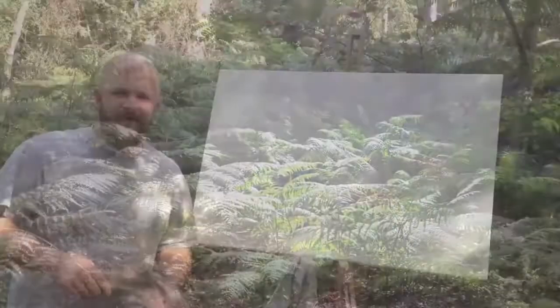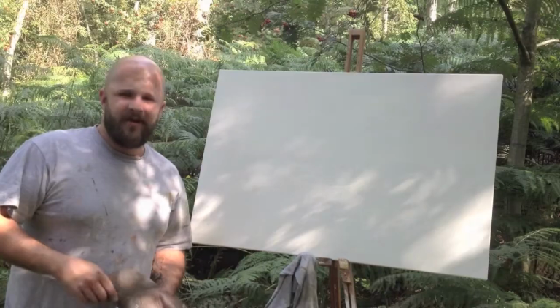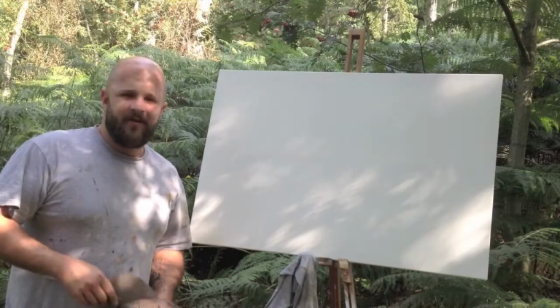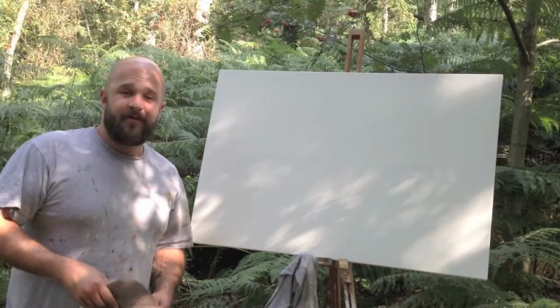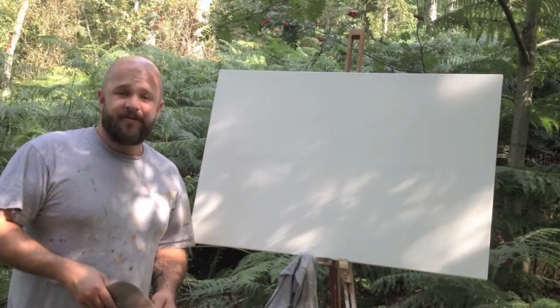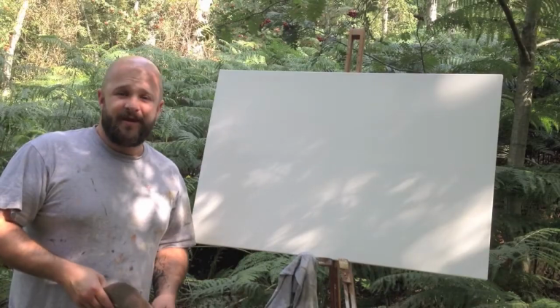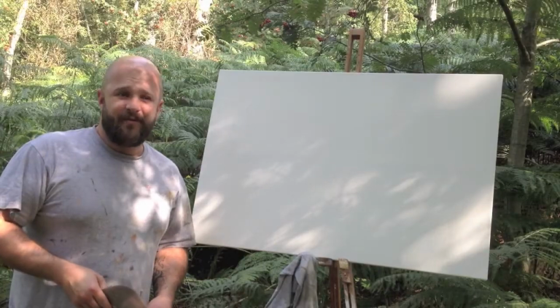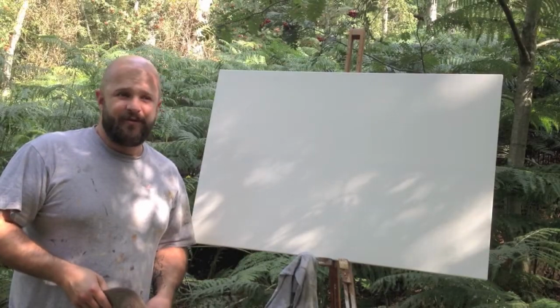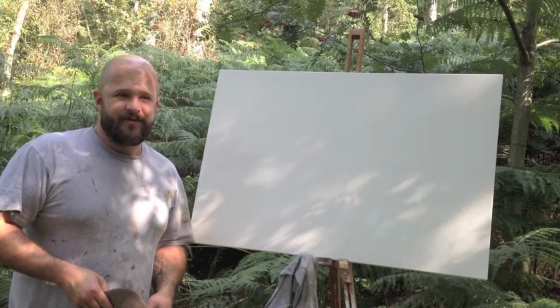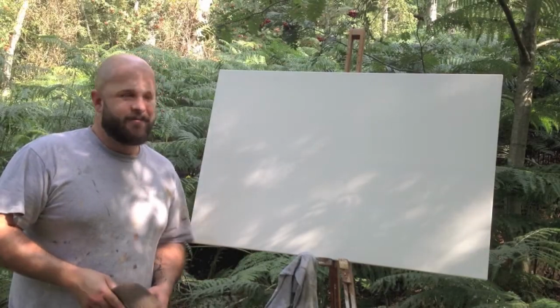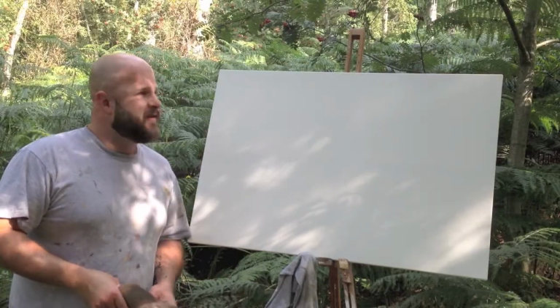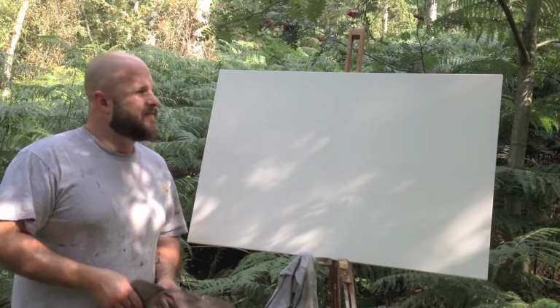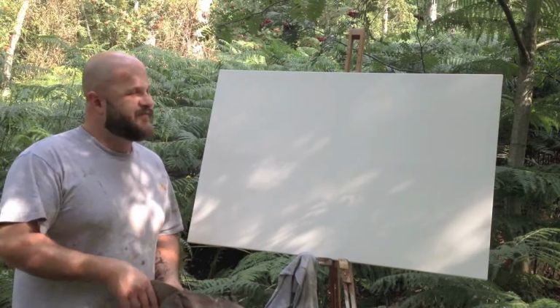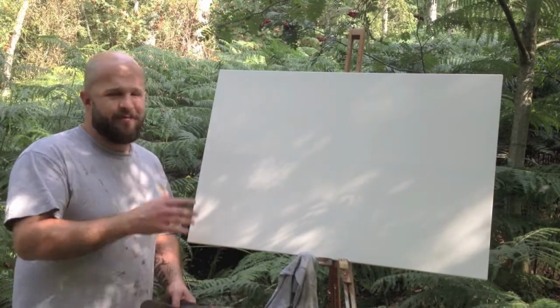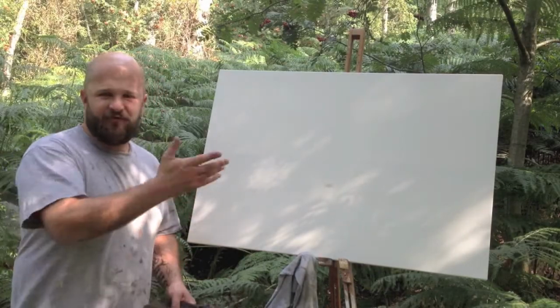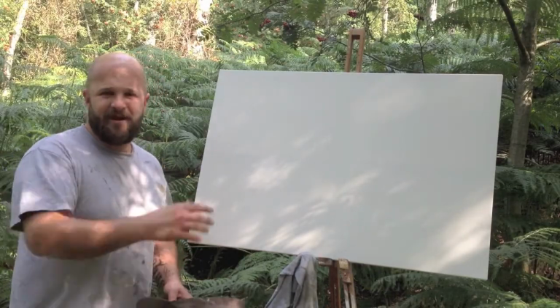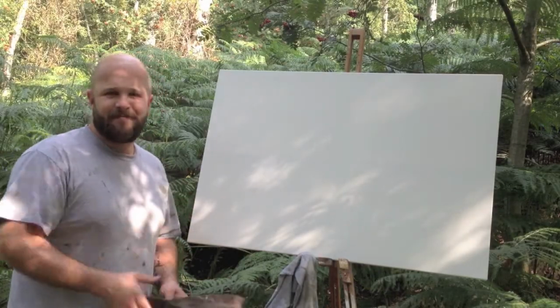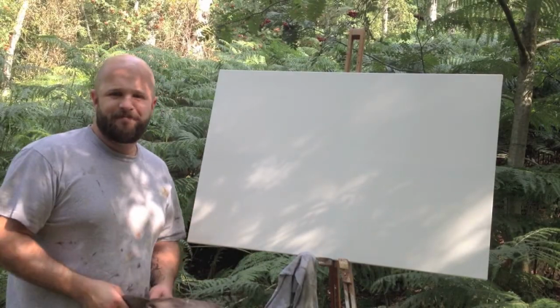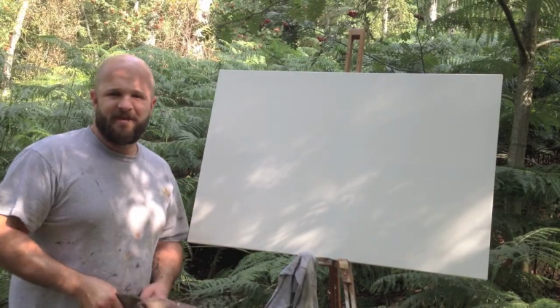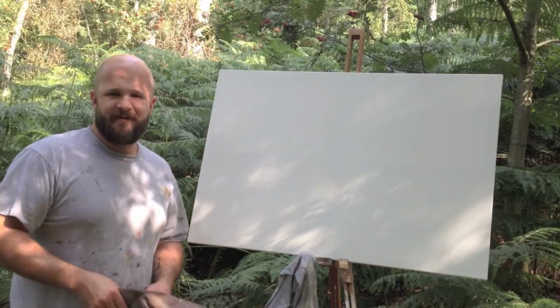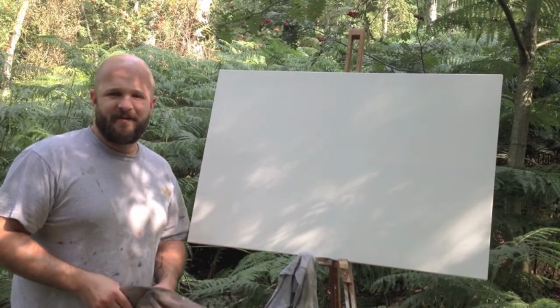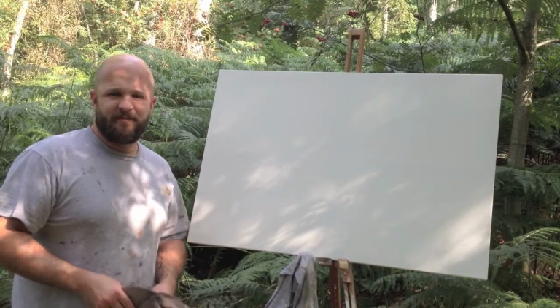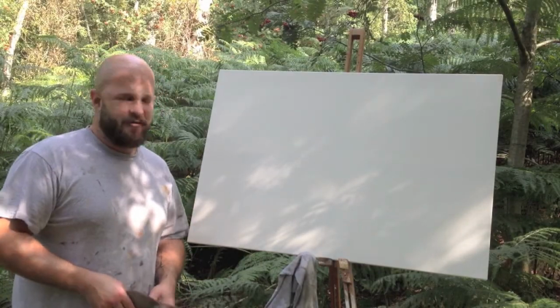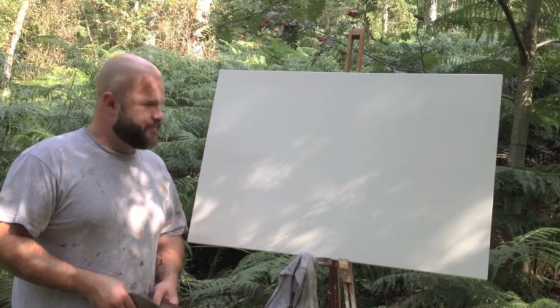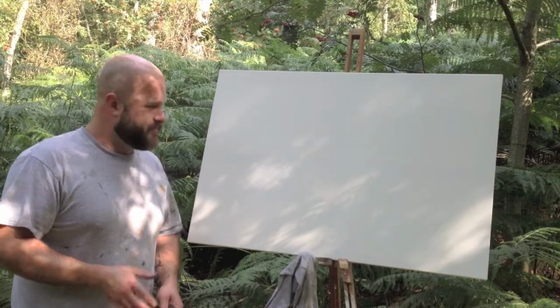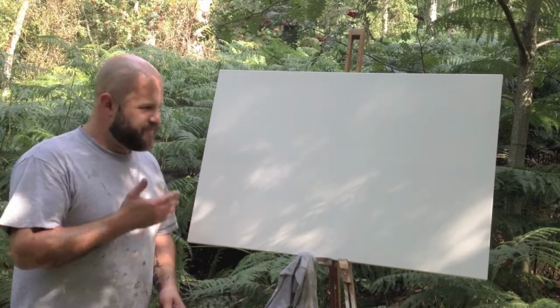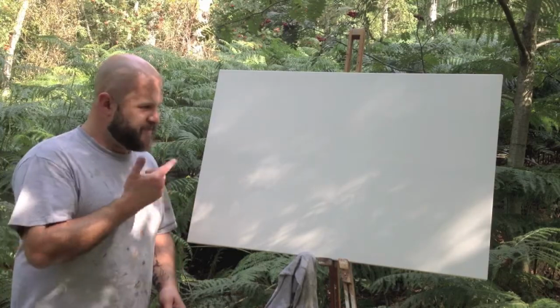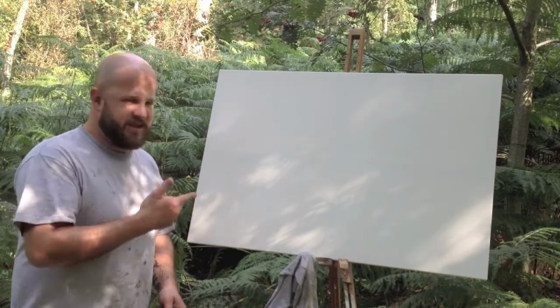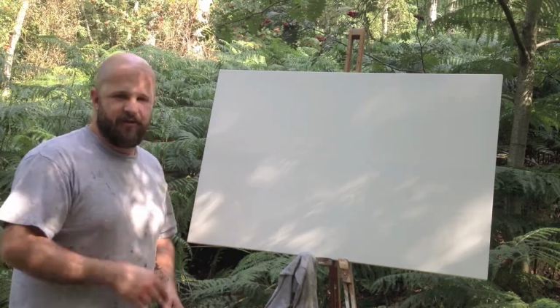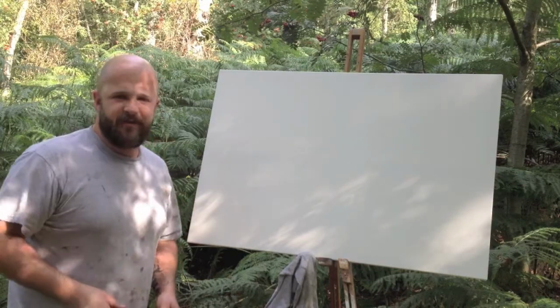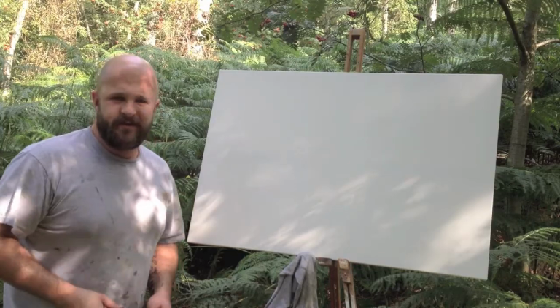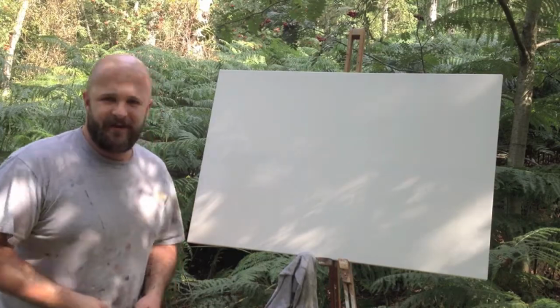Hi, welcome to painting in the woods. I found my tree, I found the spot, I'm going to get on with this now.